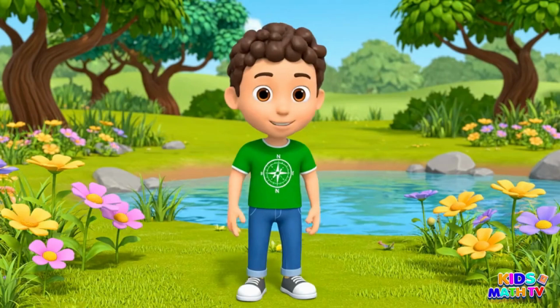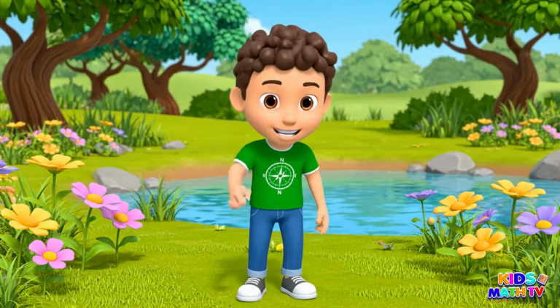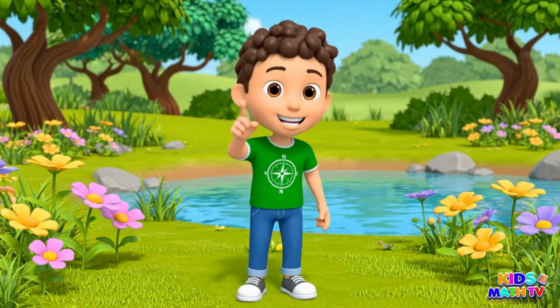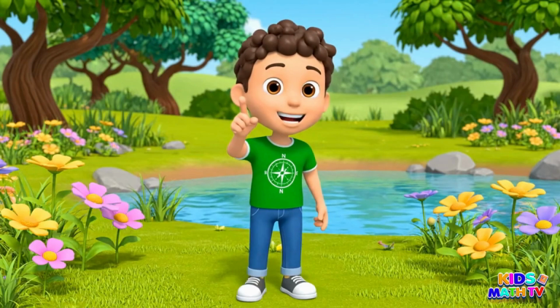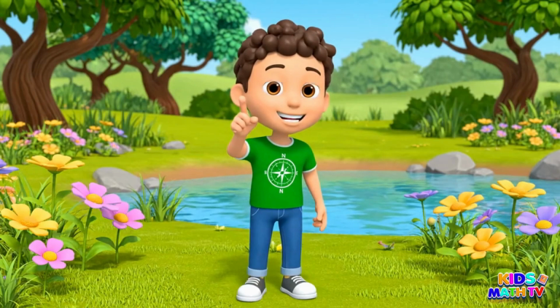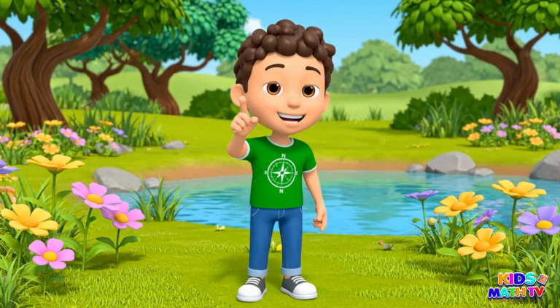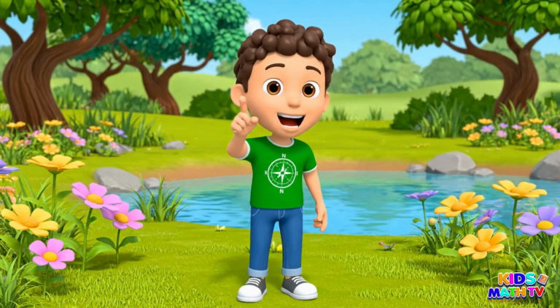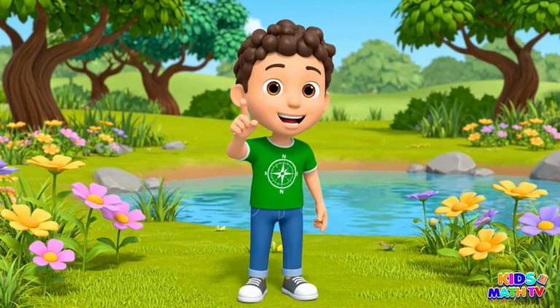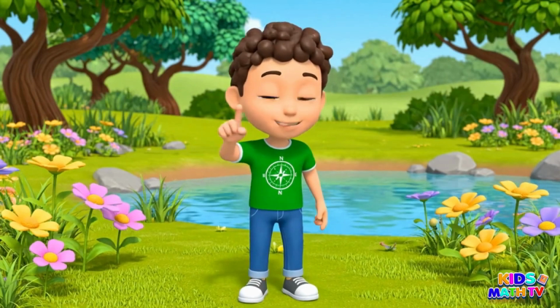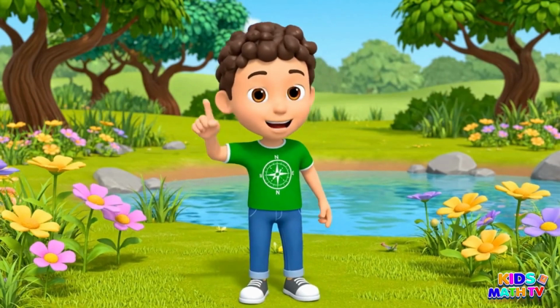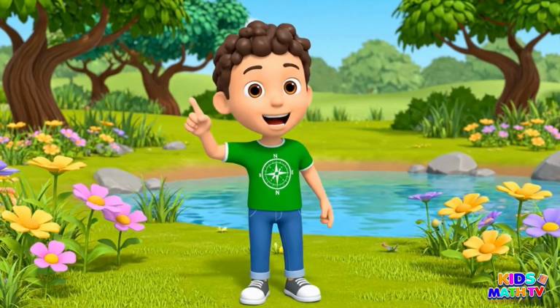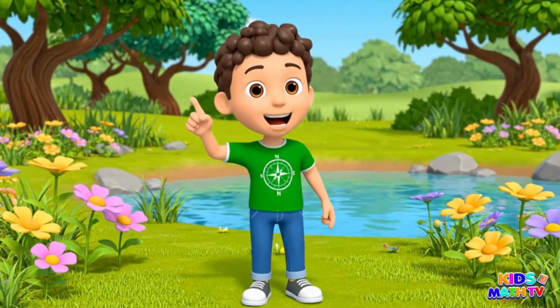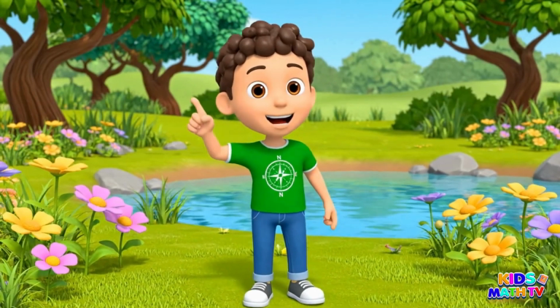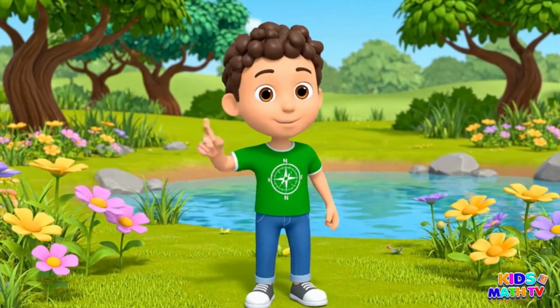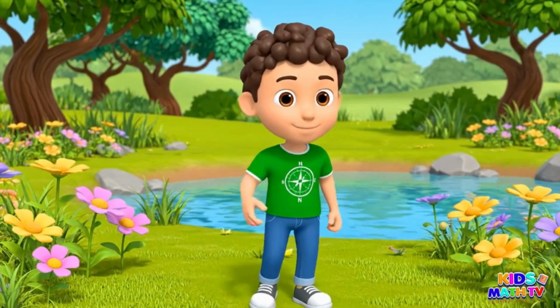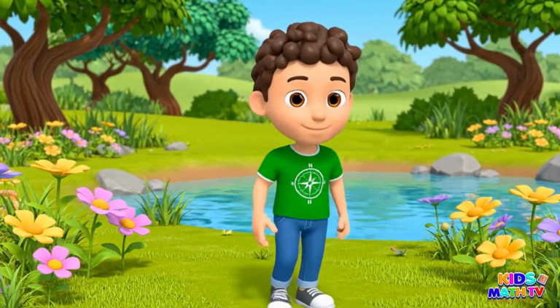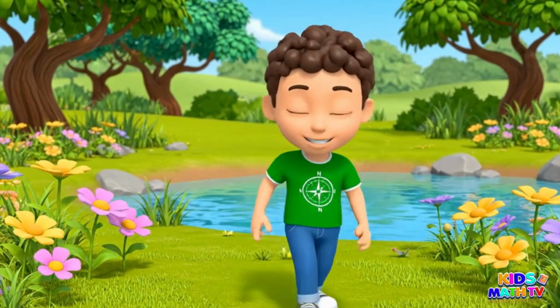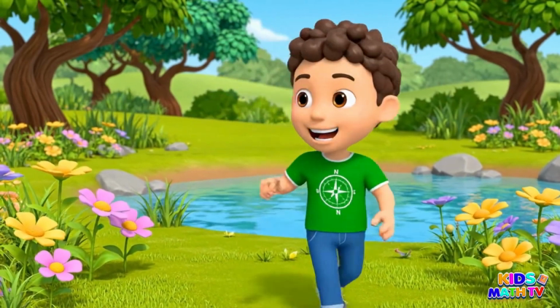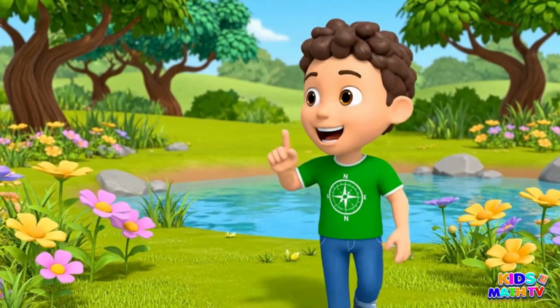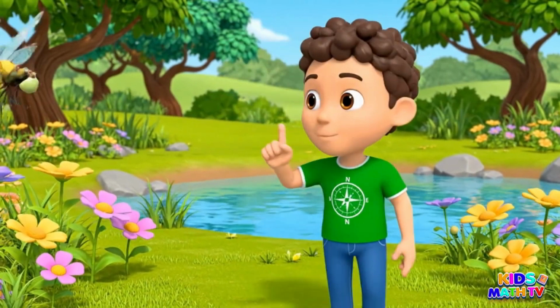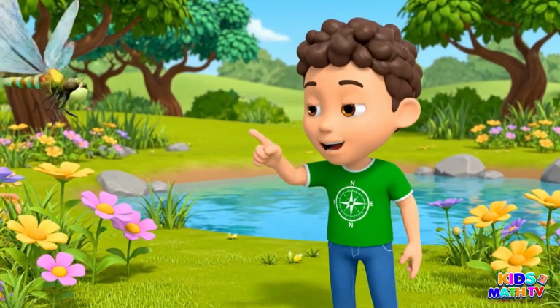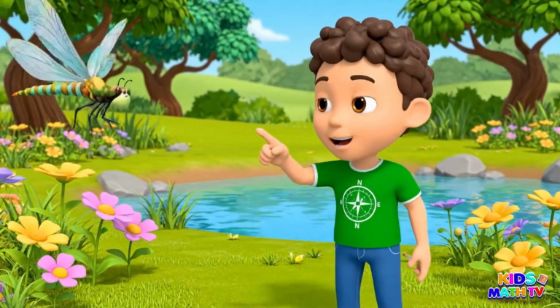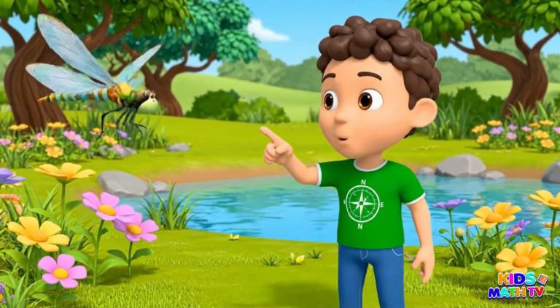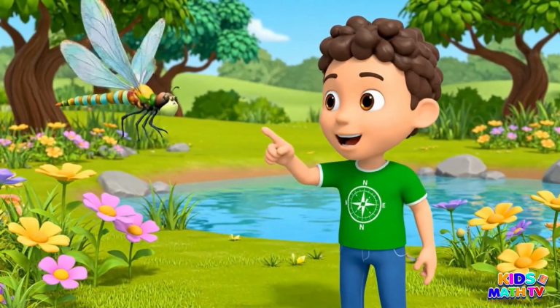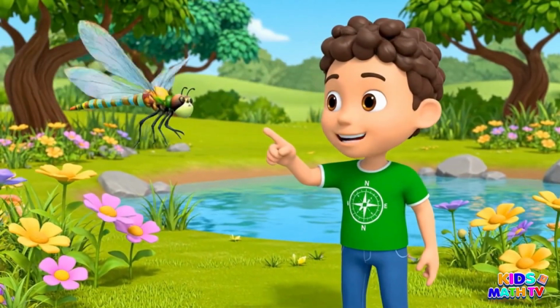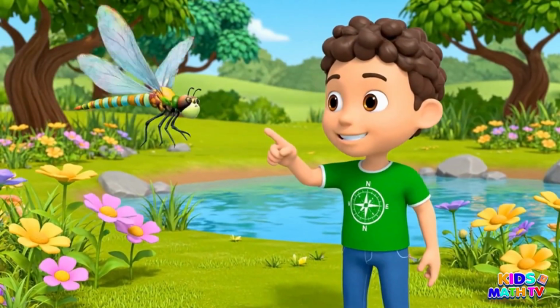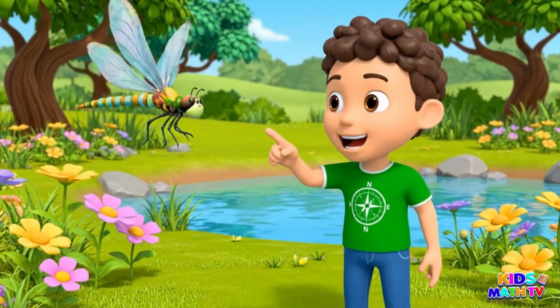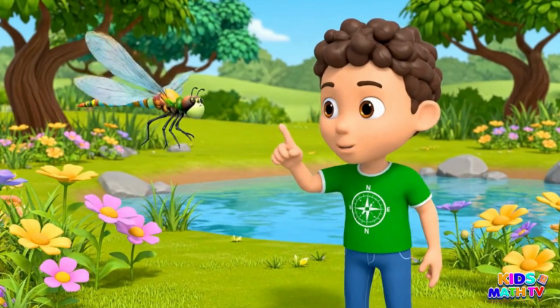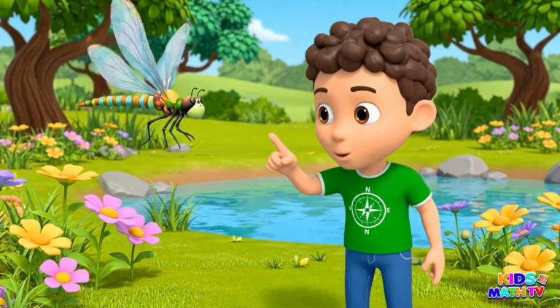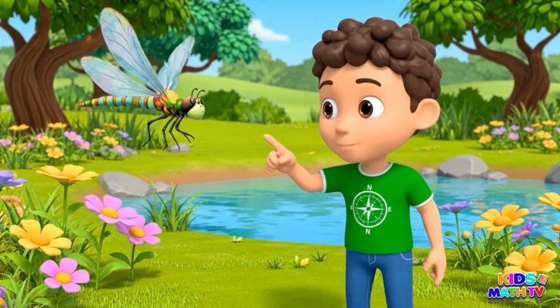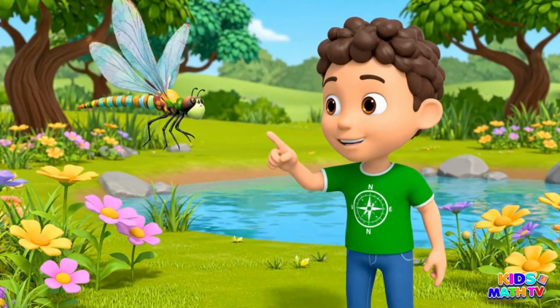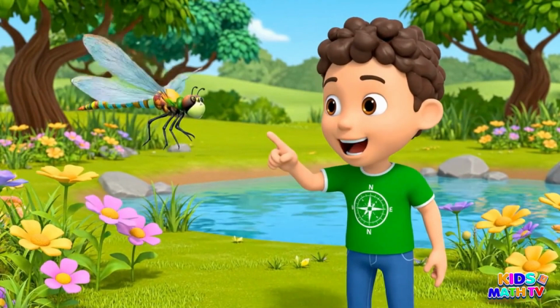This is a dragonfly. It has big wings and zooms fast.